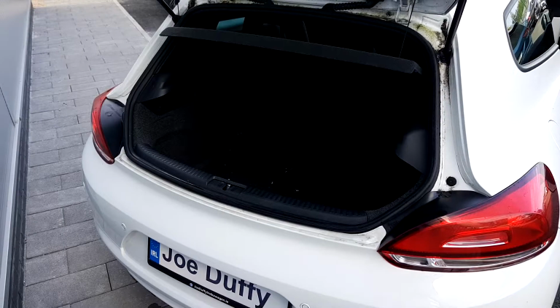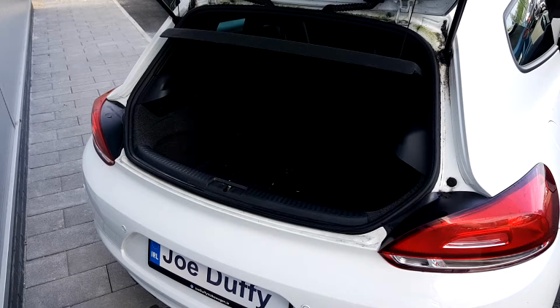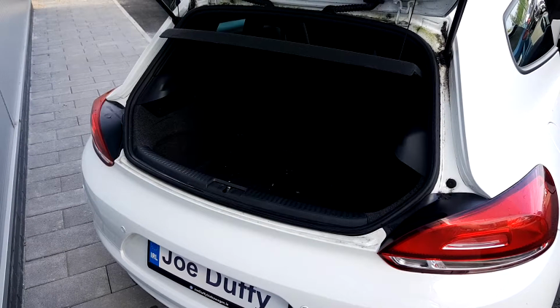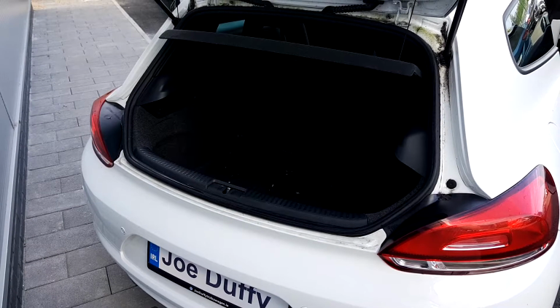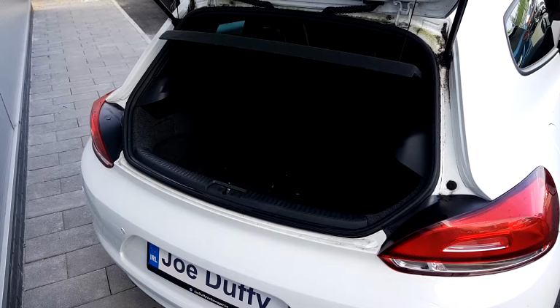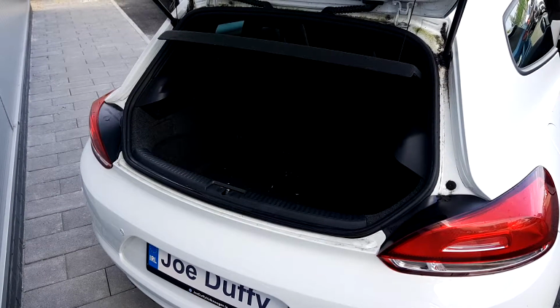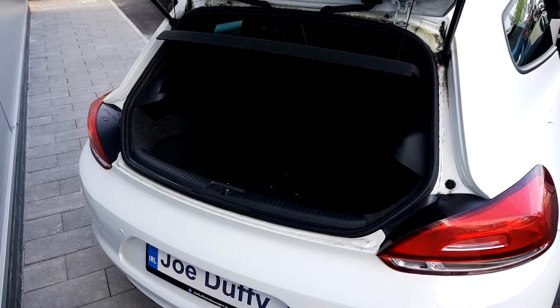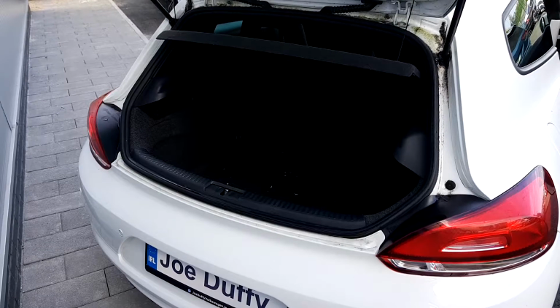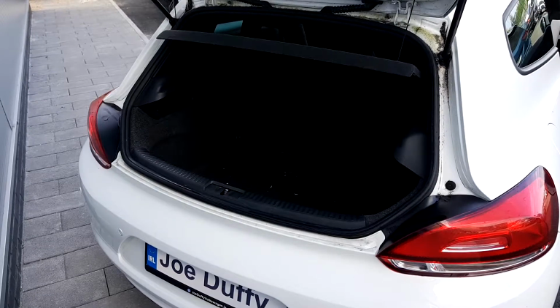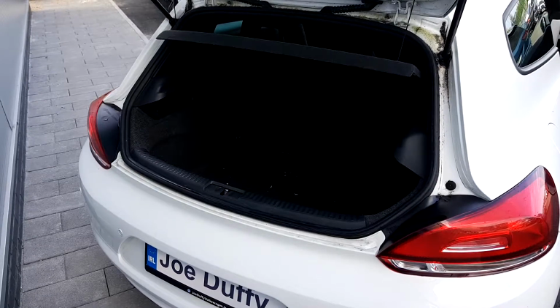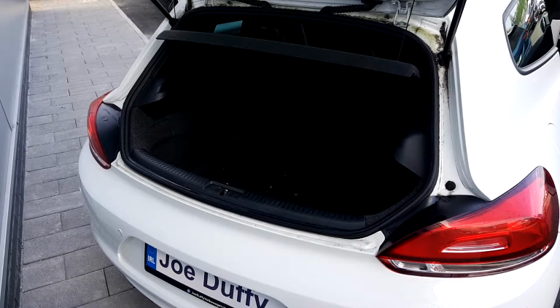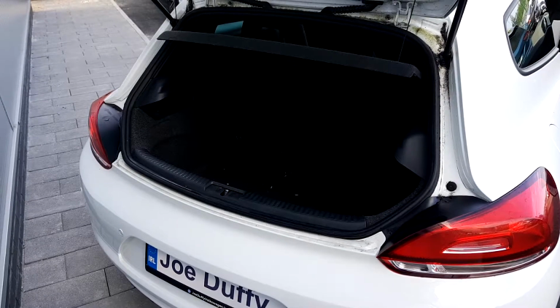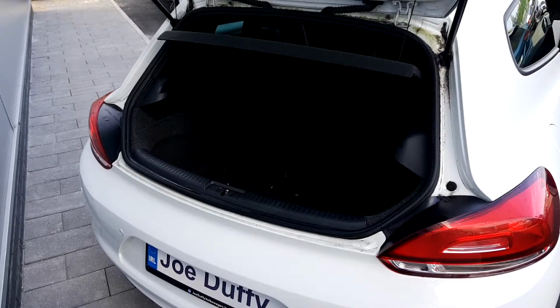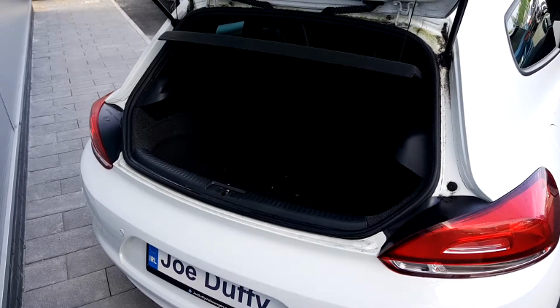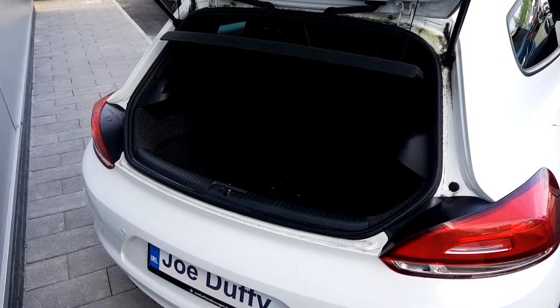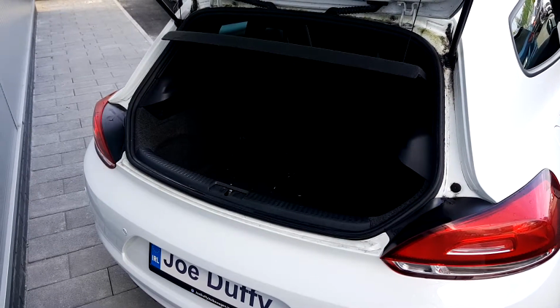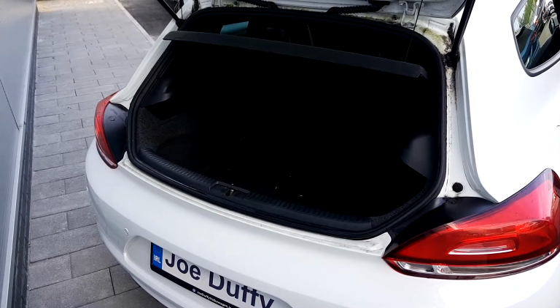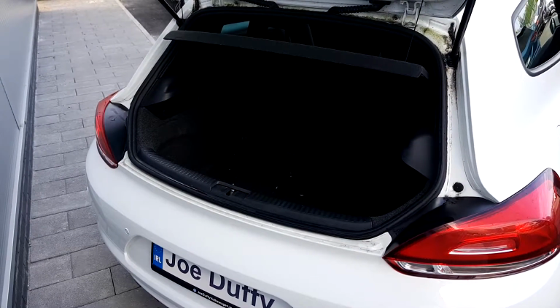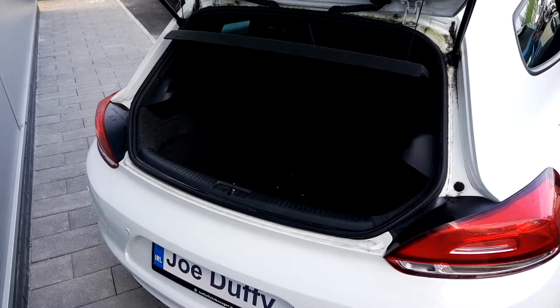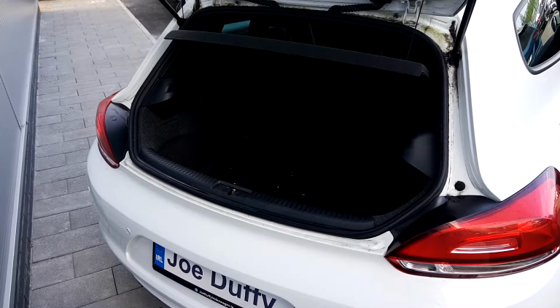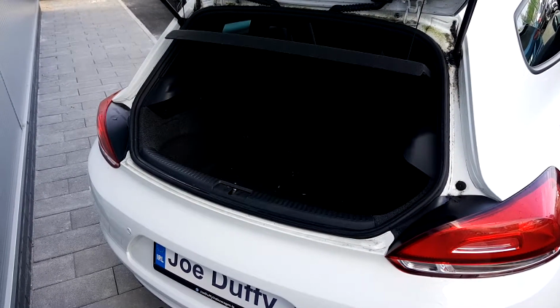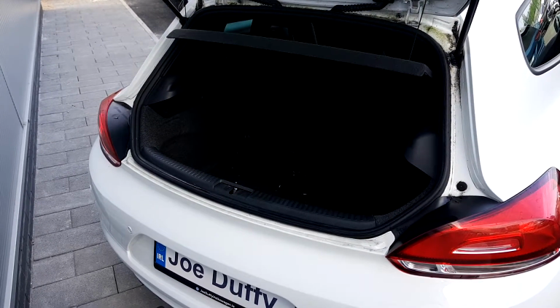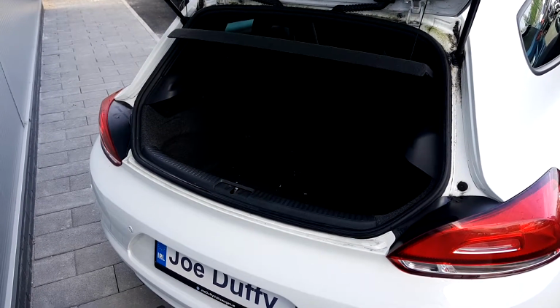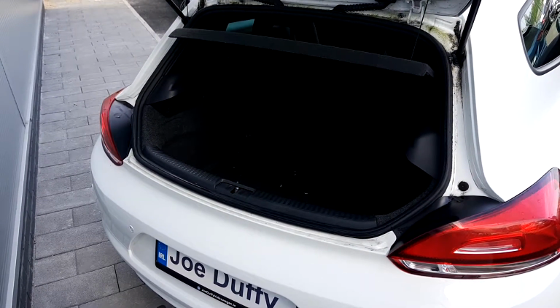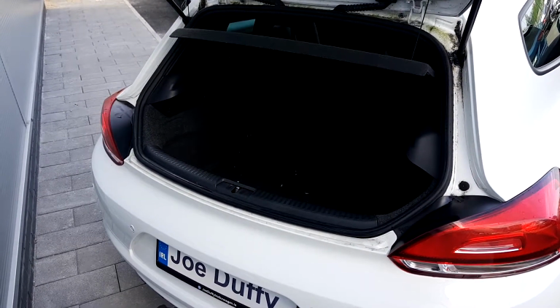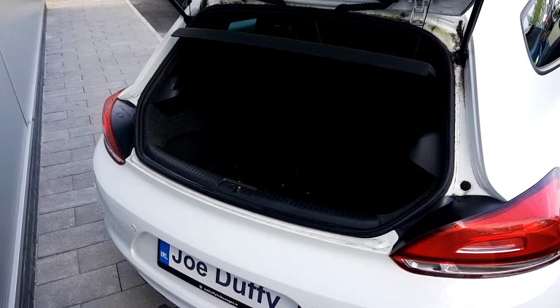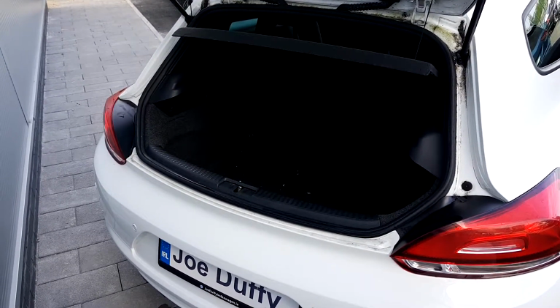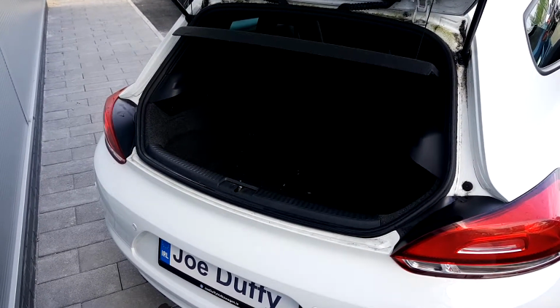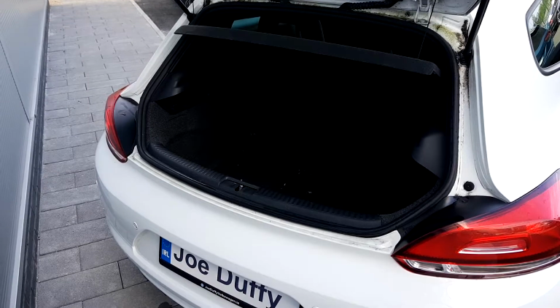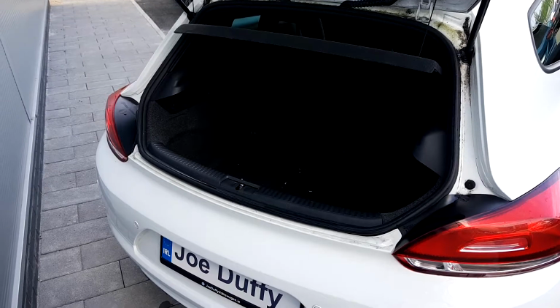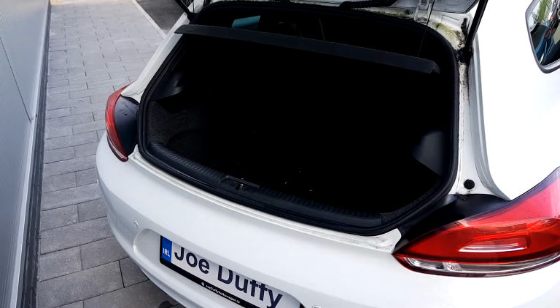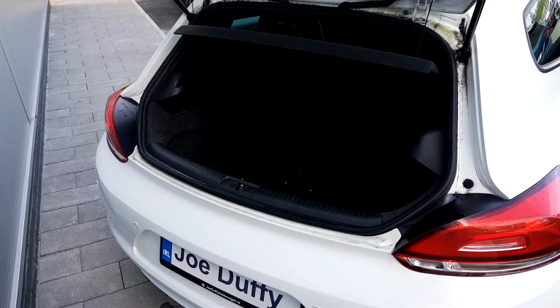To the rear of this vehicle you have a spacious boot with spare wheel and toolkit. To the front and back you have parking sensors.